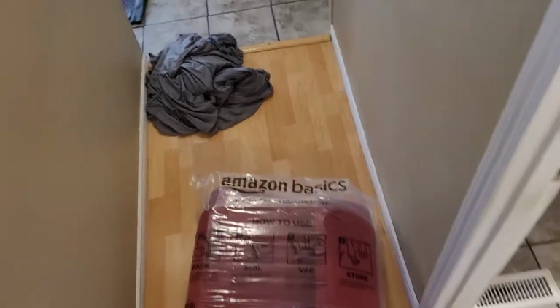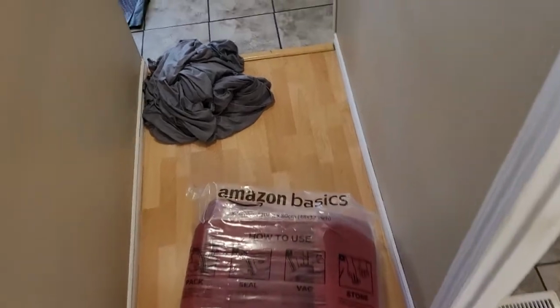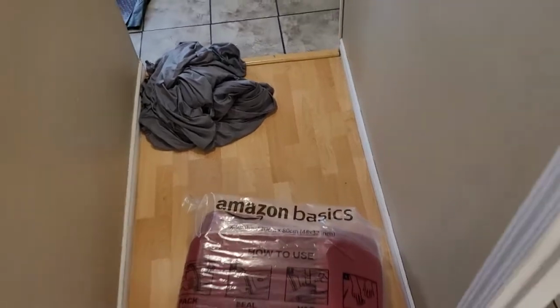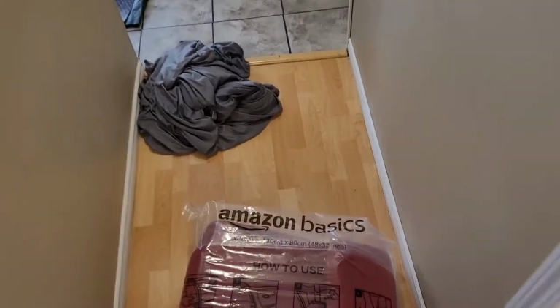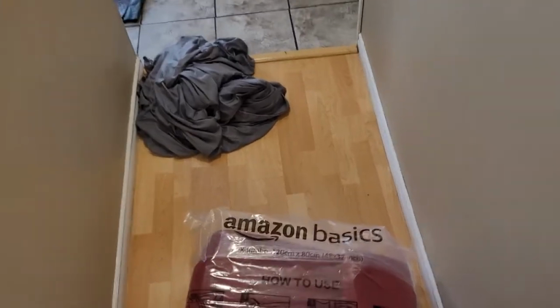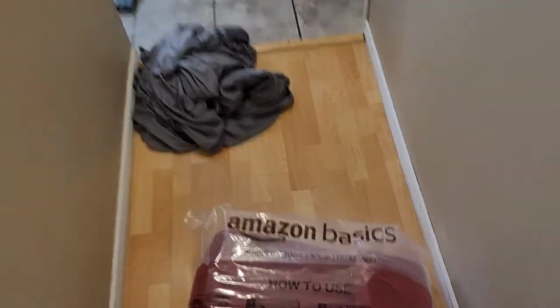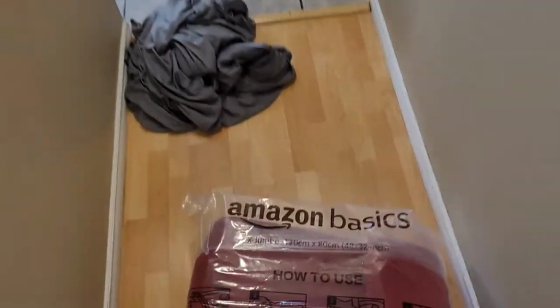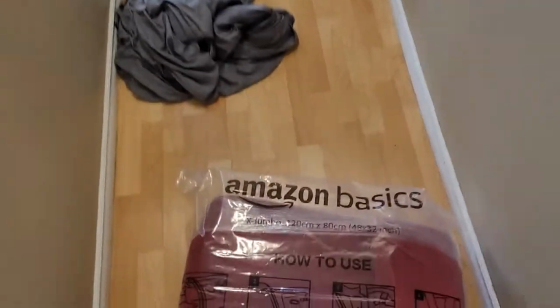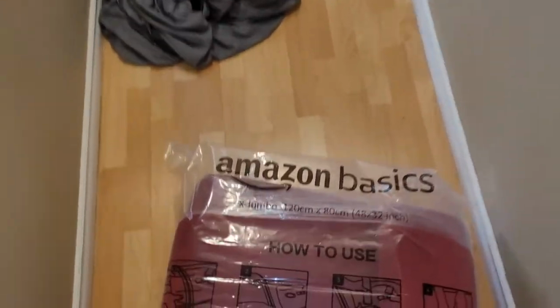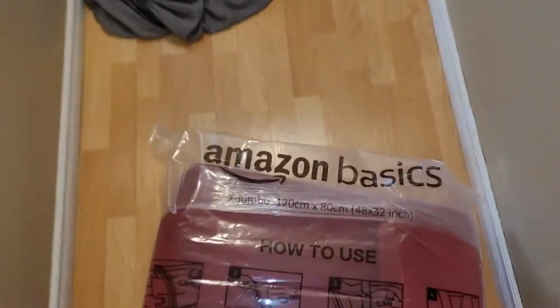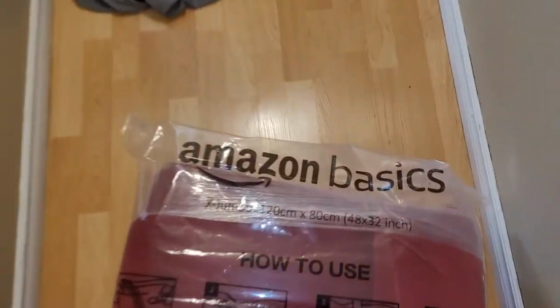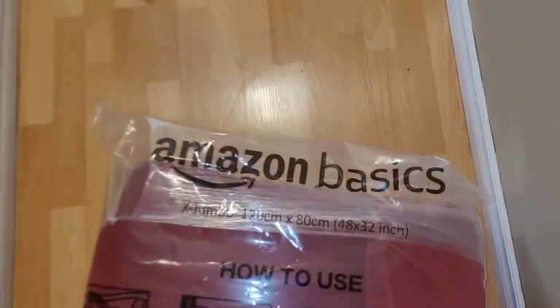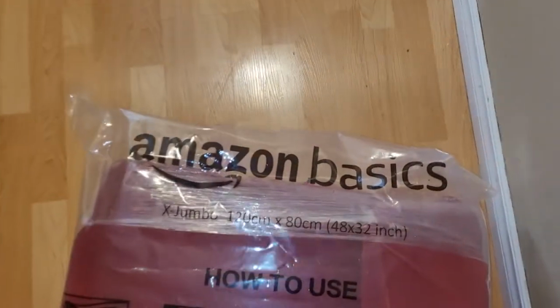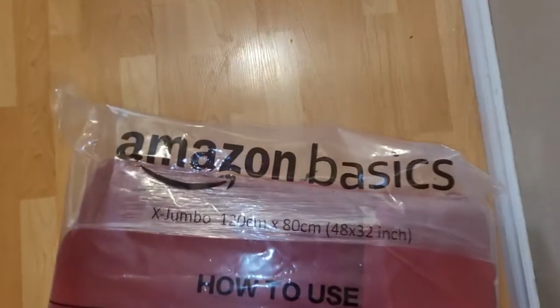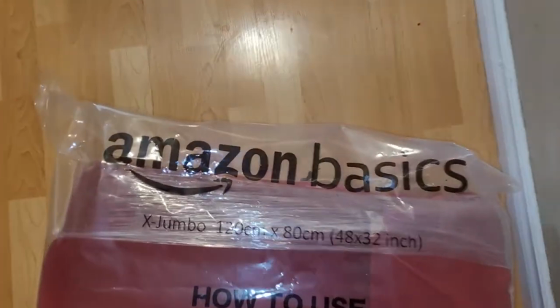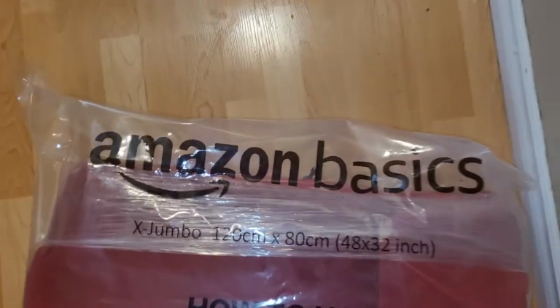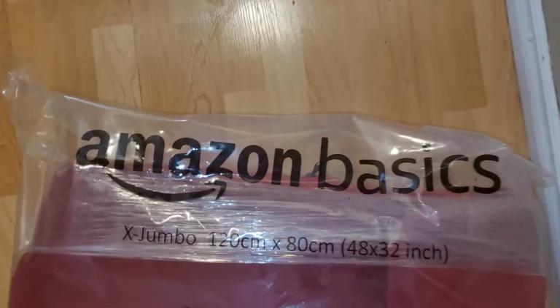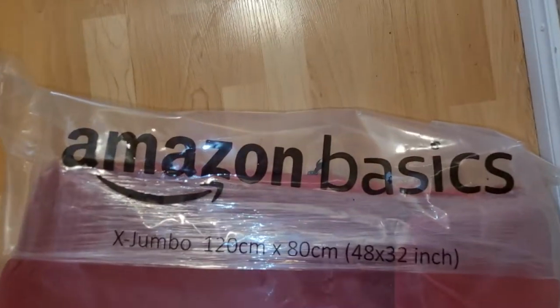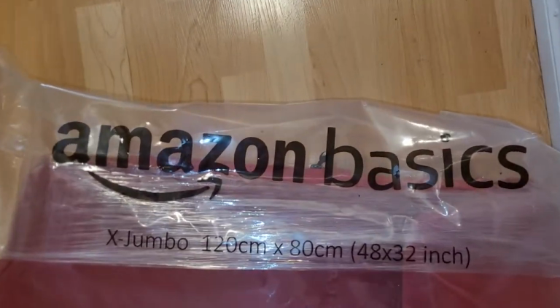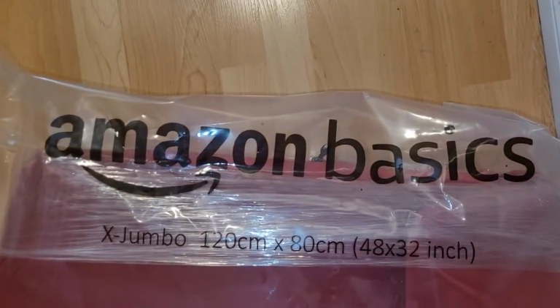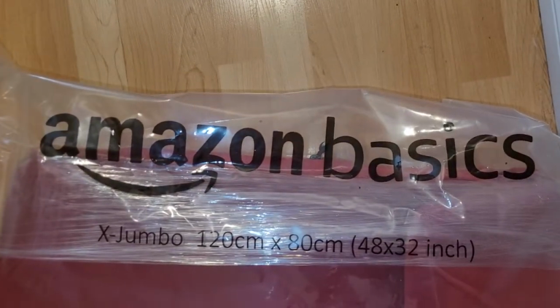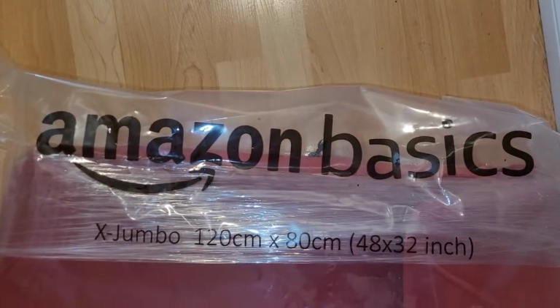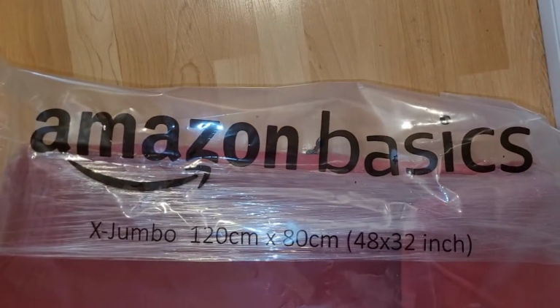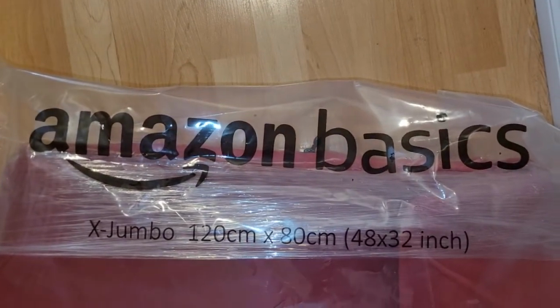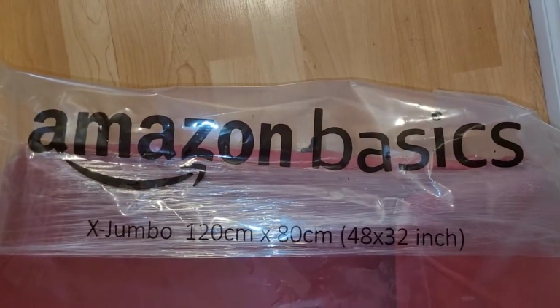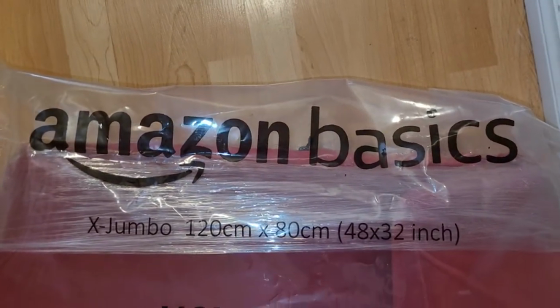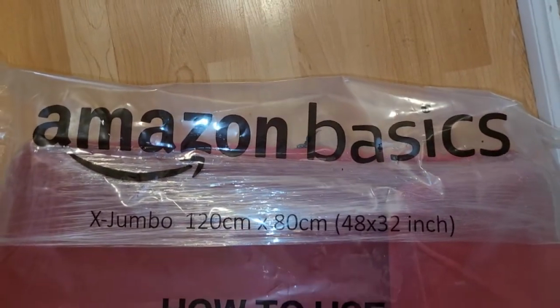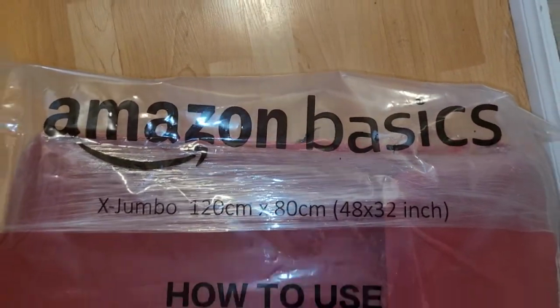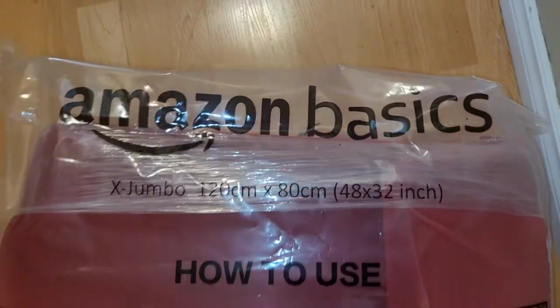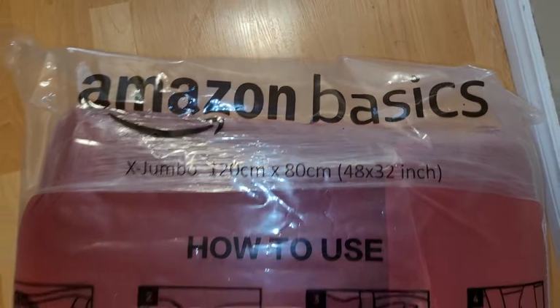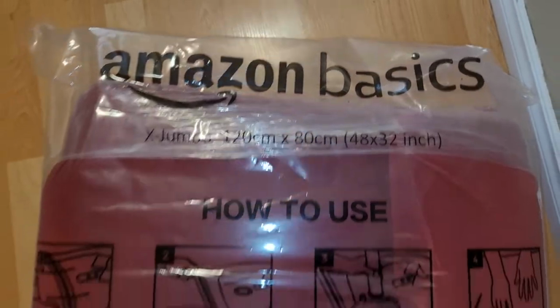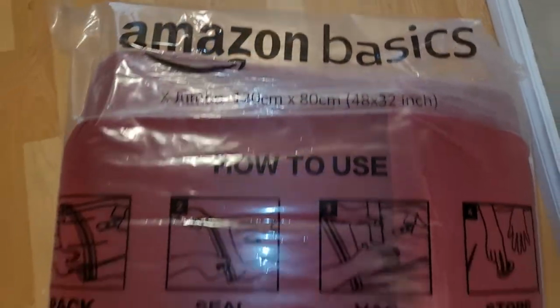How well do these Amazon Basics bags perform? Let's find out.